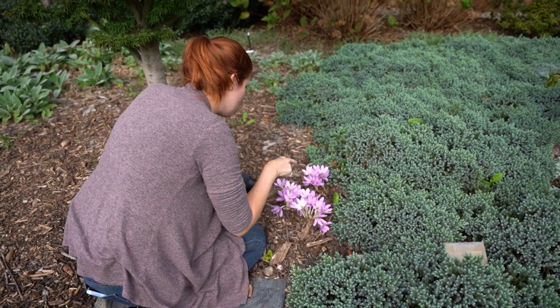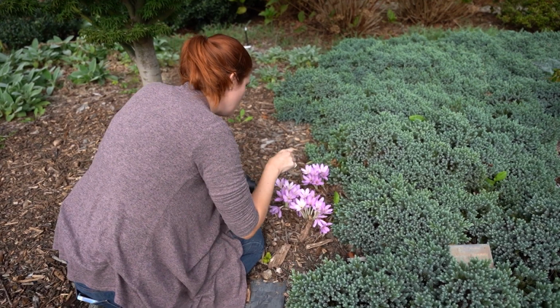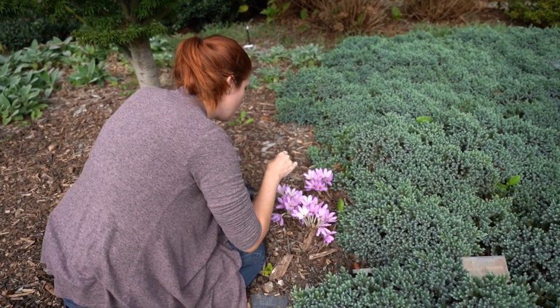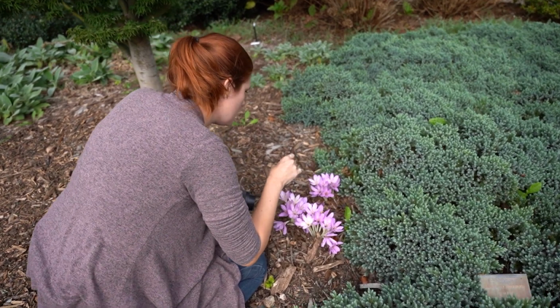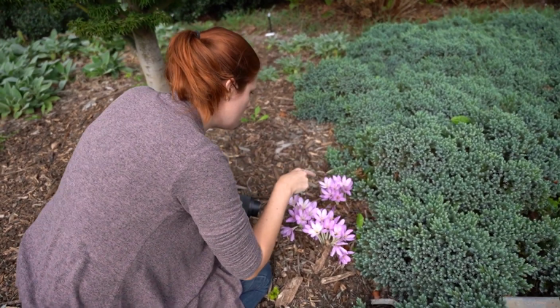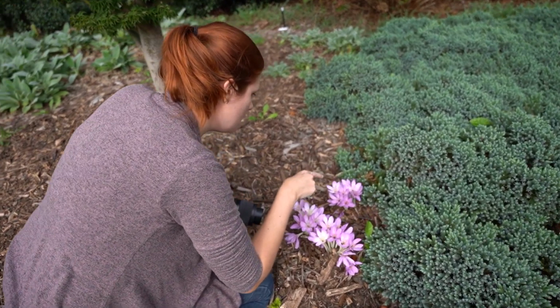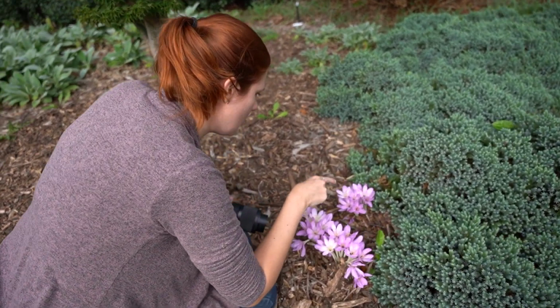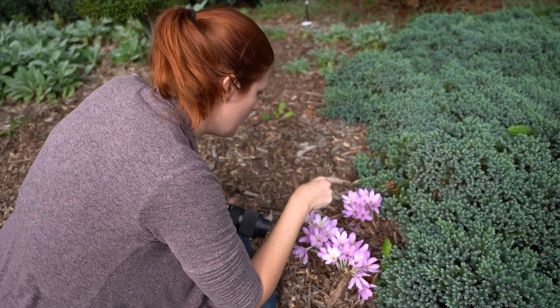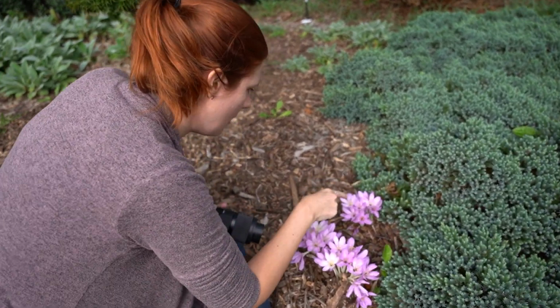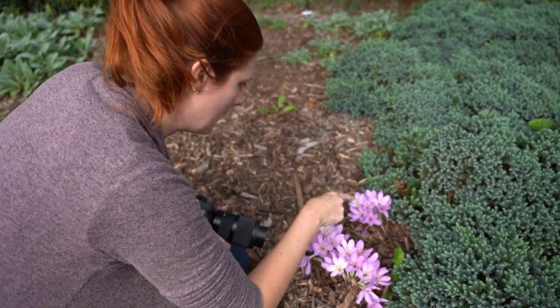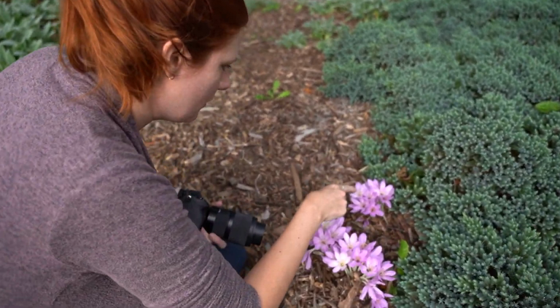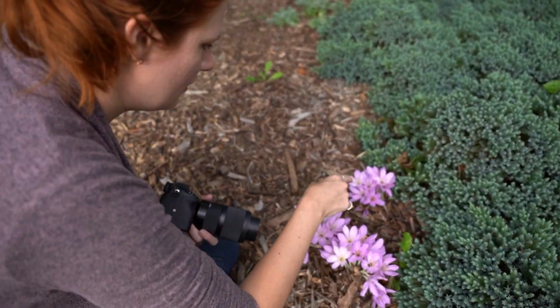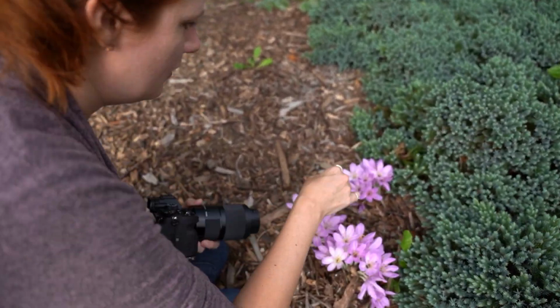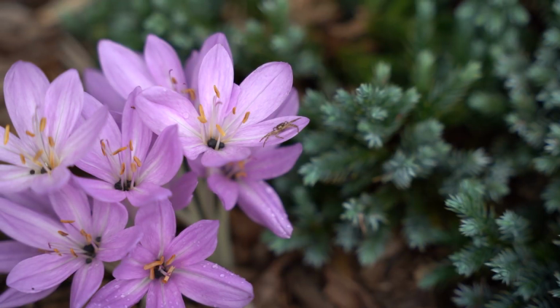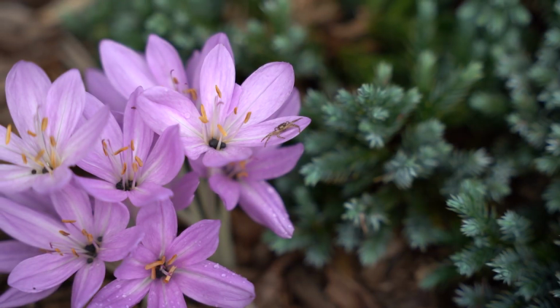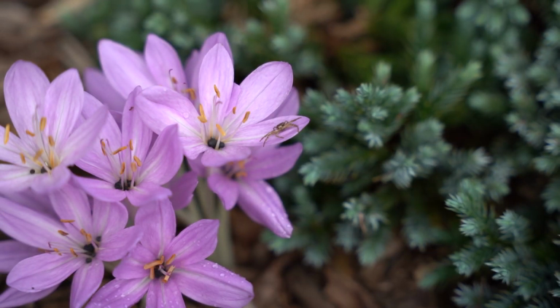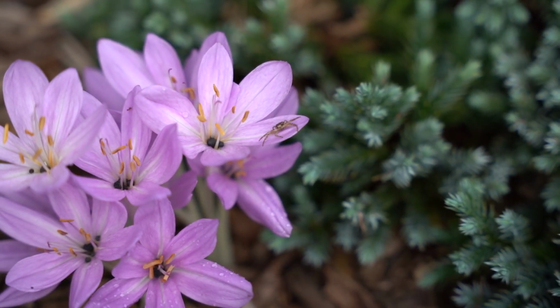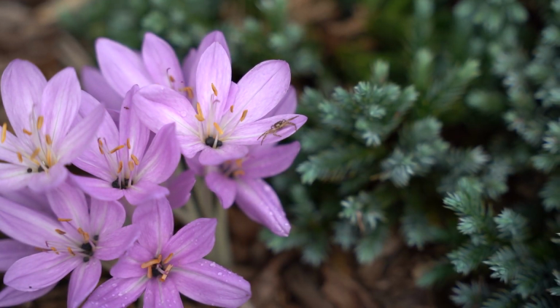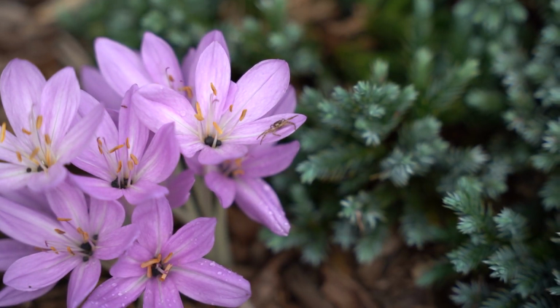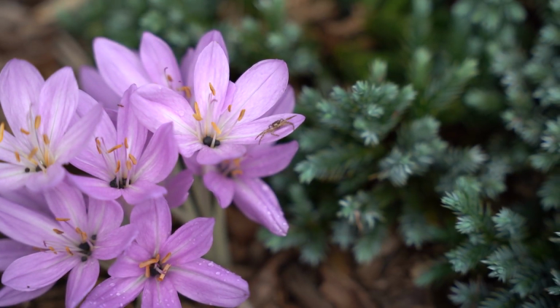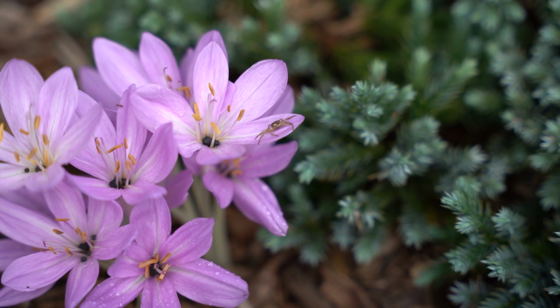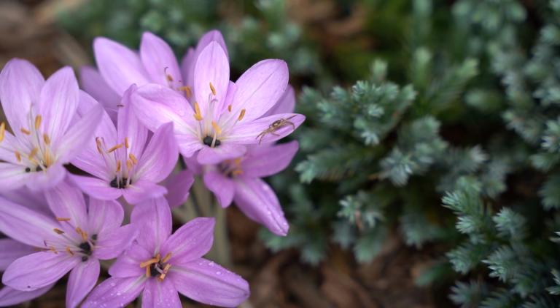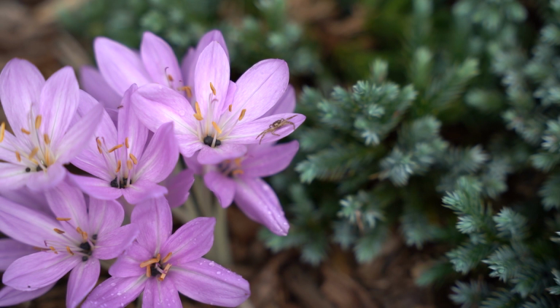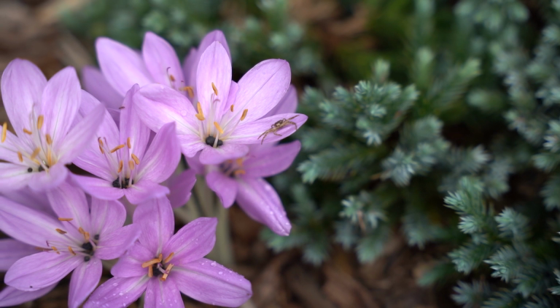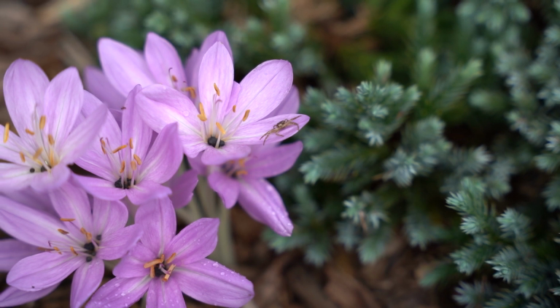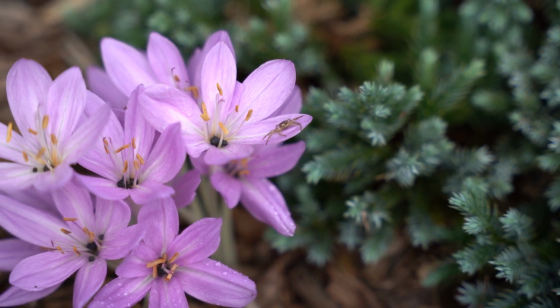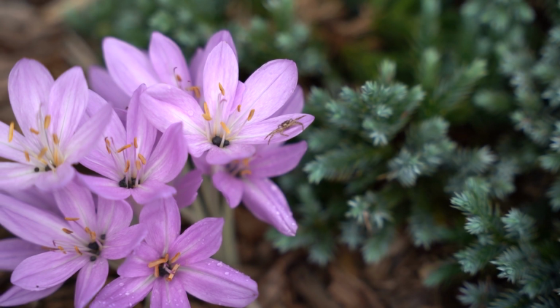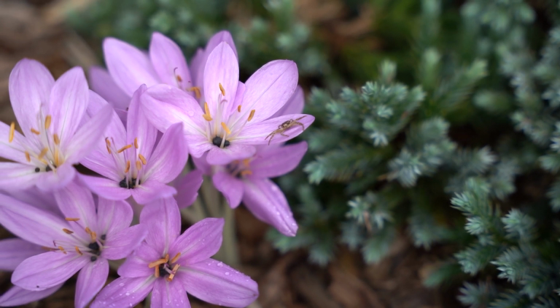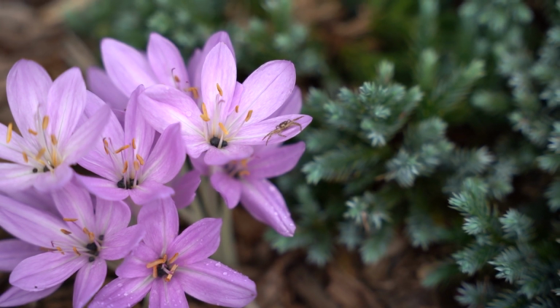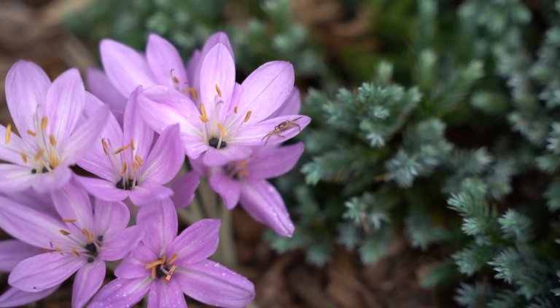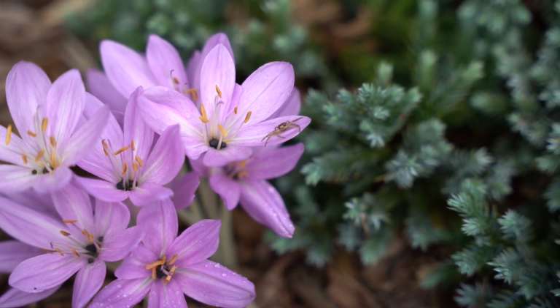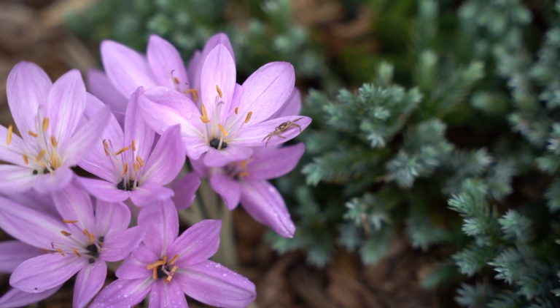Check this out — this is a crab spider. These guys like to sit there and wait with their arms up until anything flies by, and then they grab them.